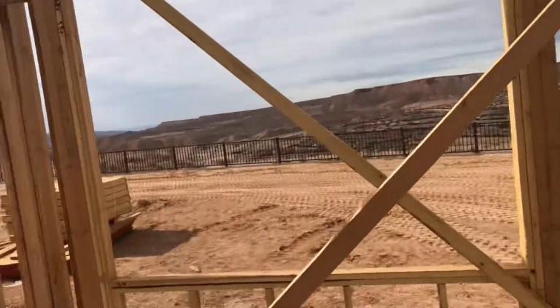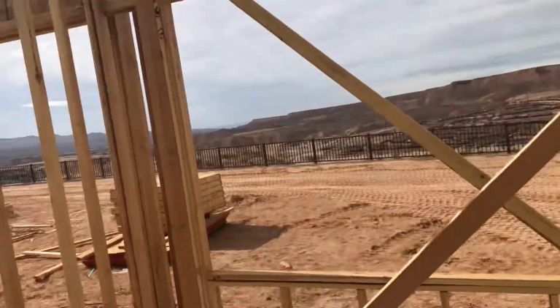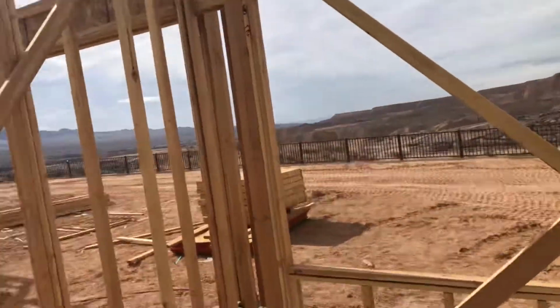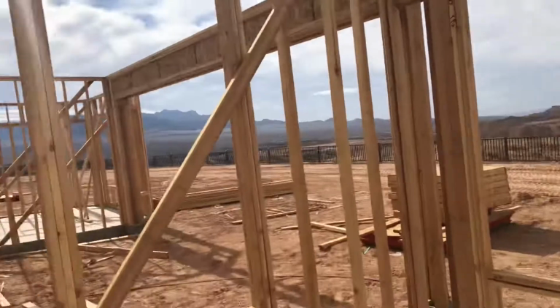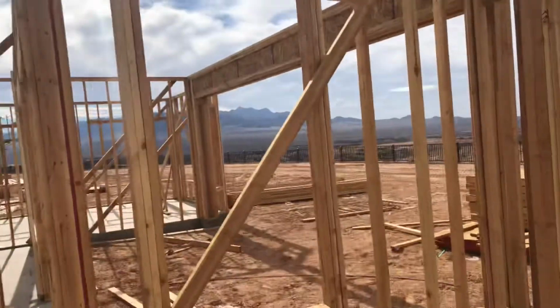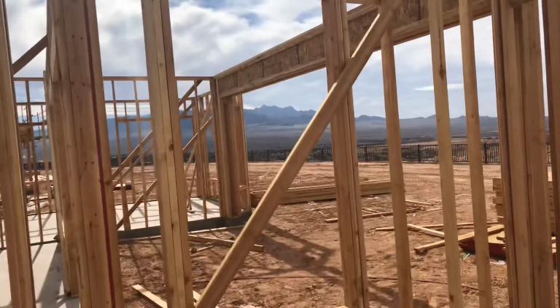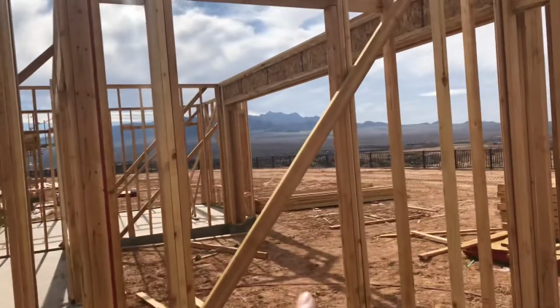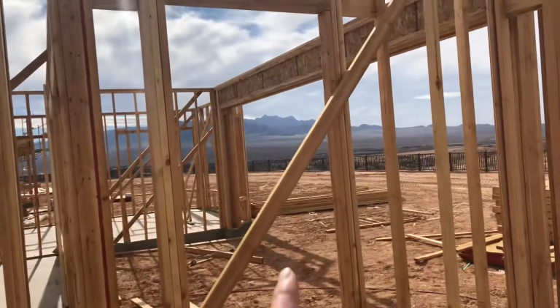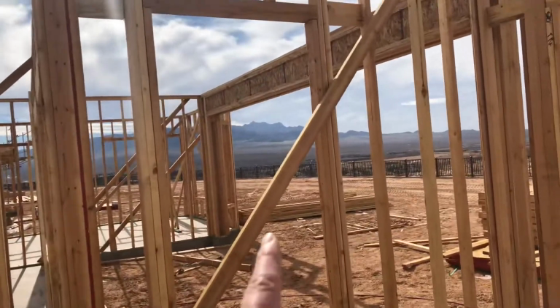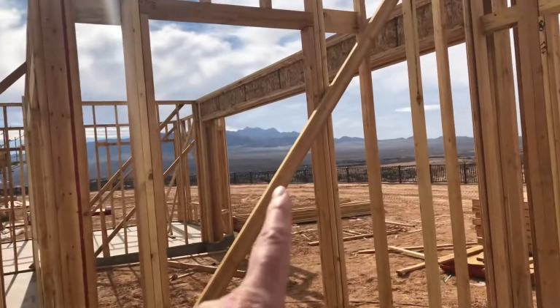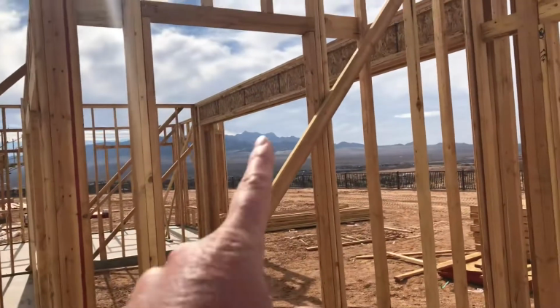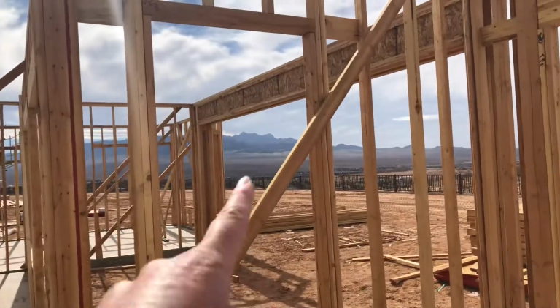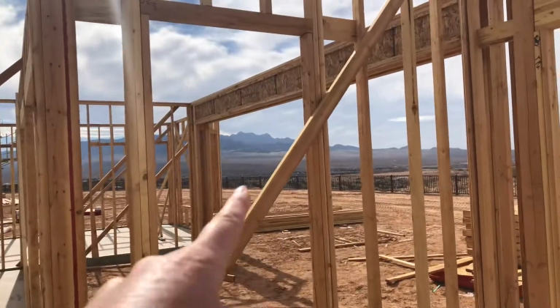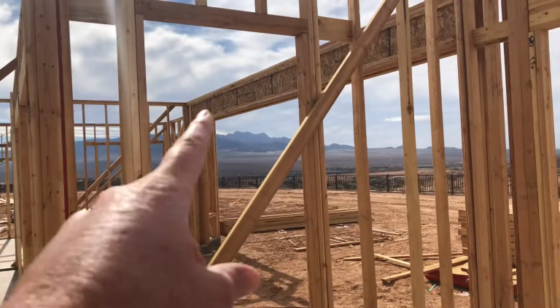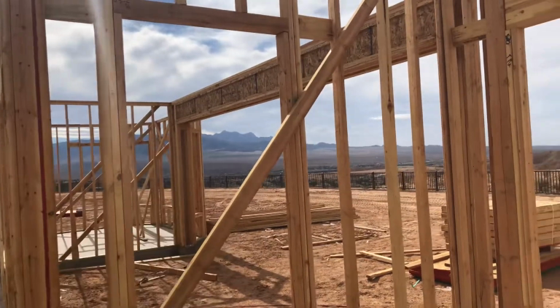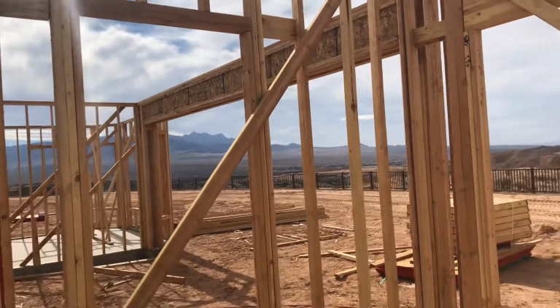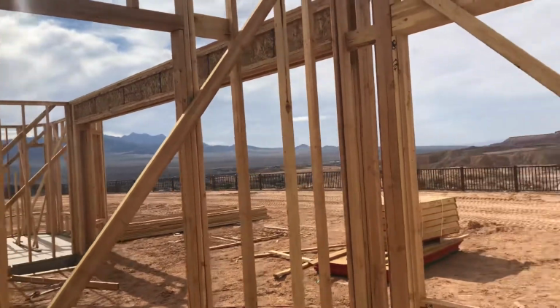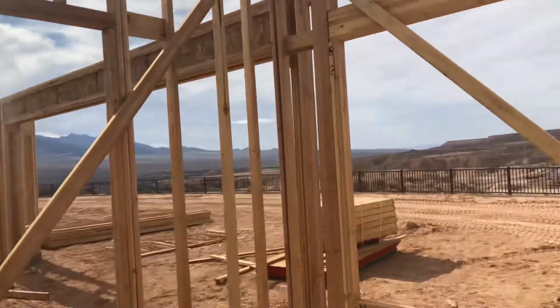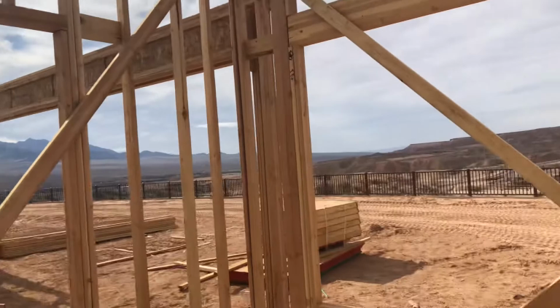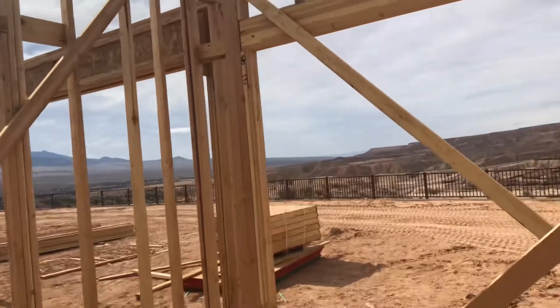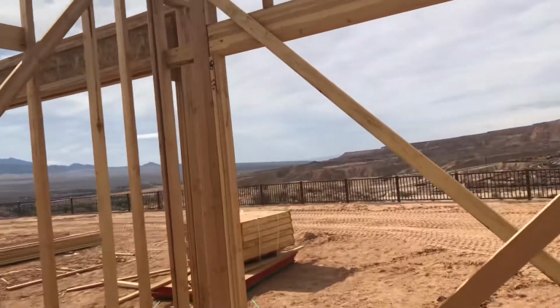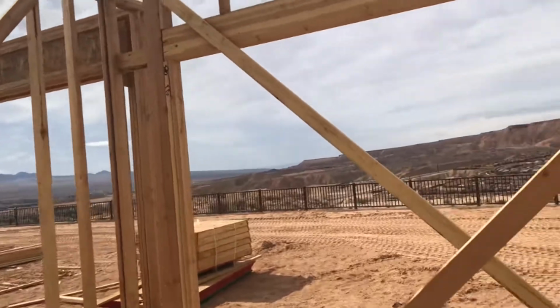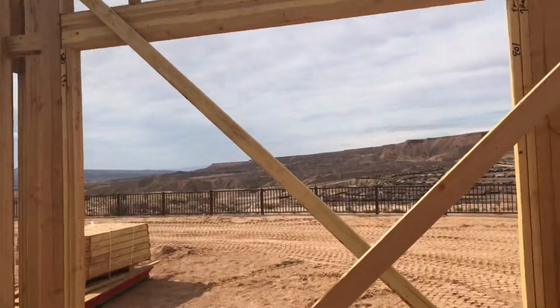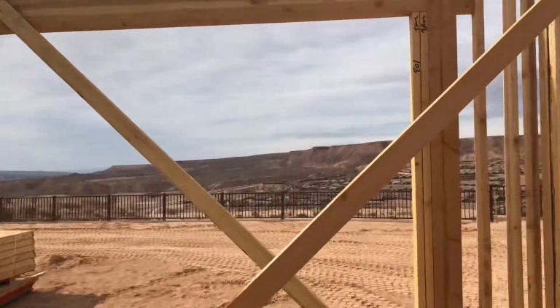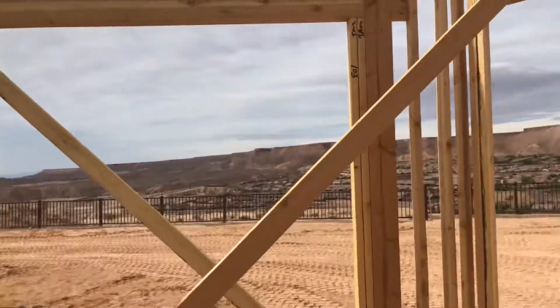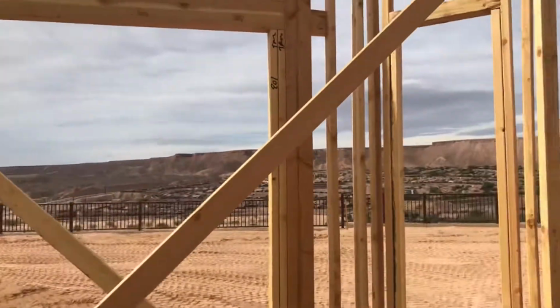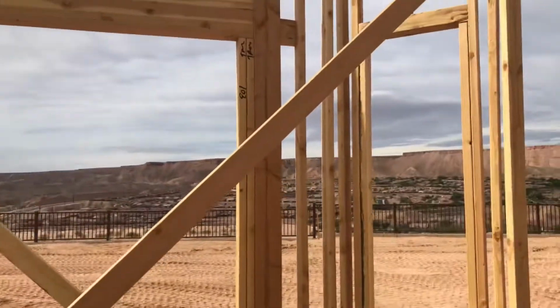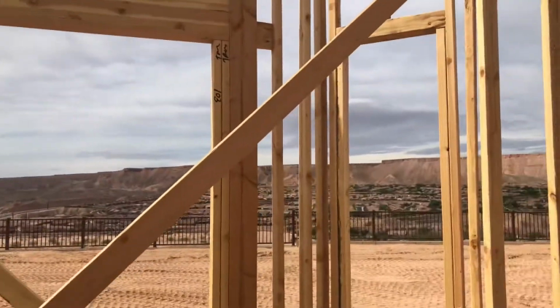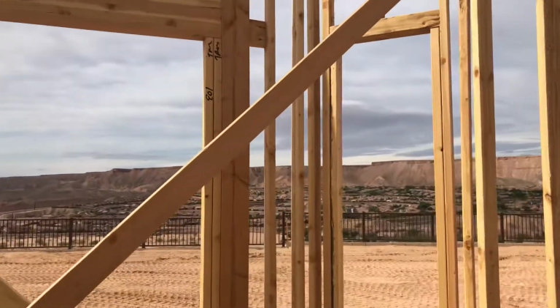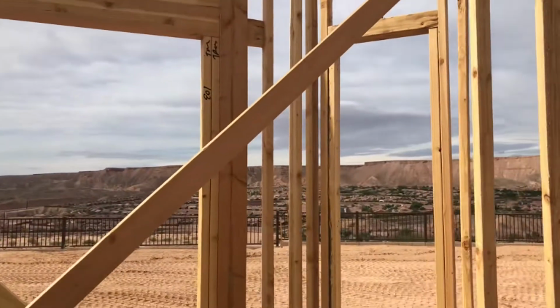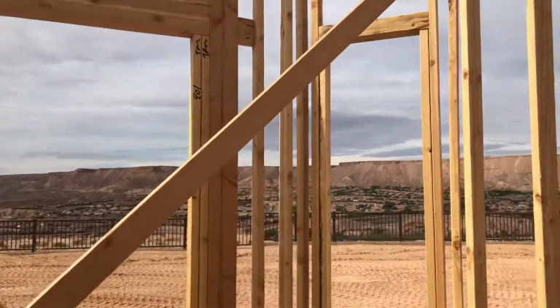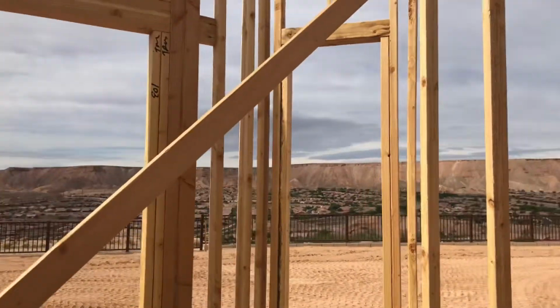You can see right through this window here — you can see out to the mountains there, and you can see the golf course.